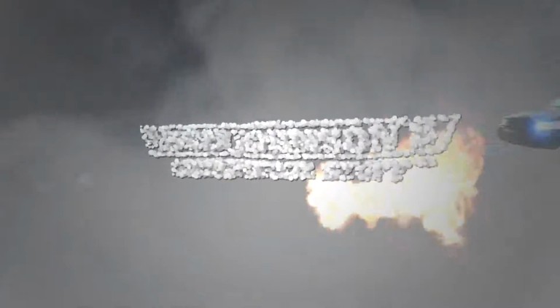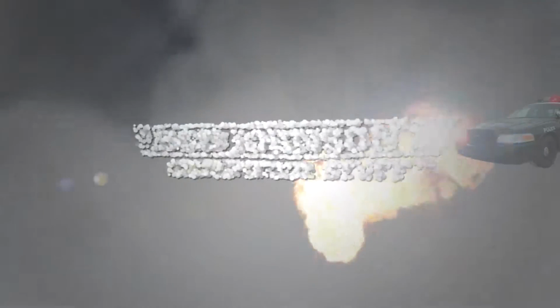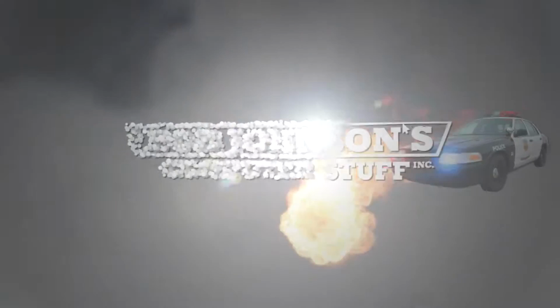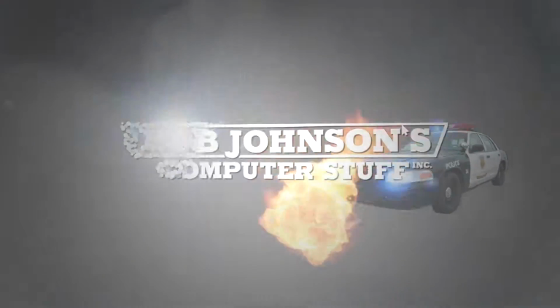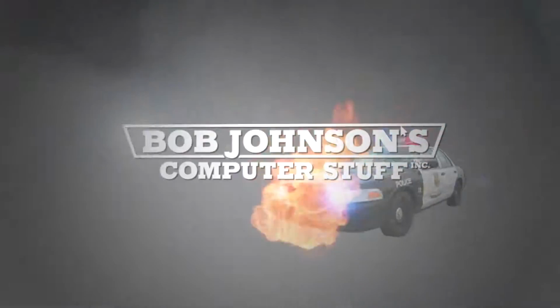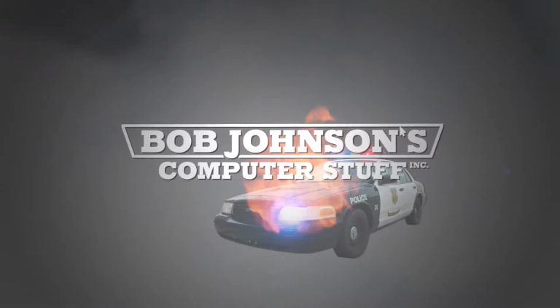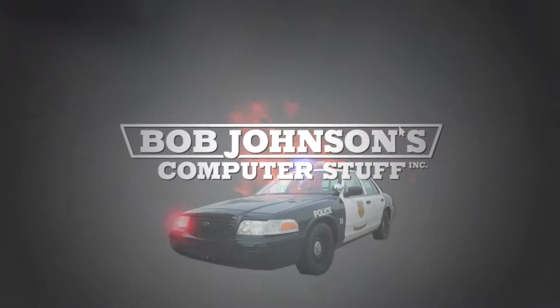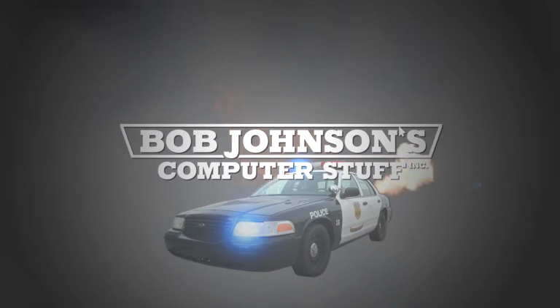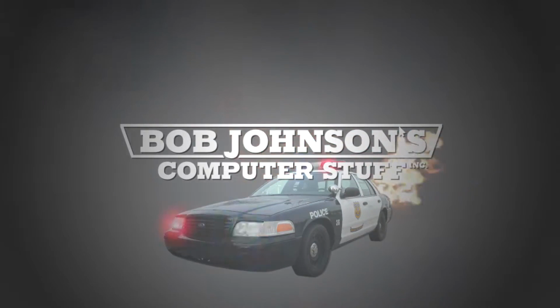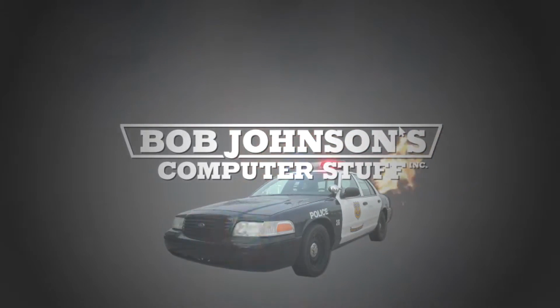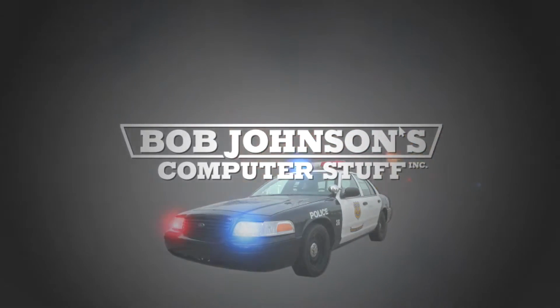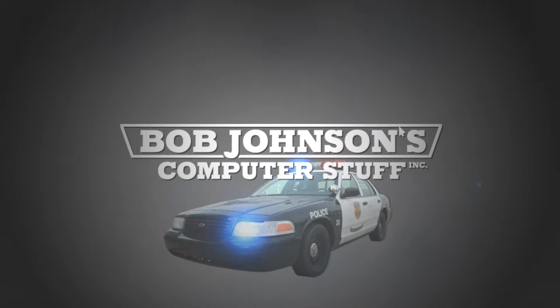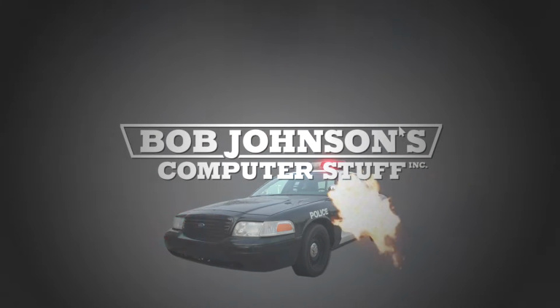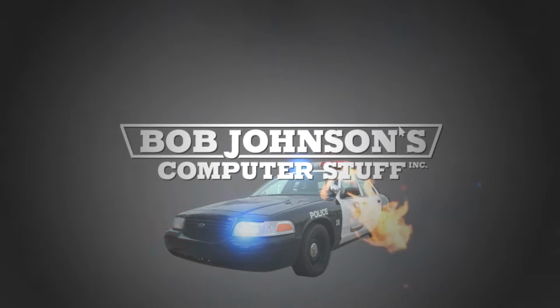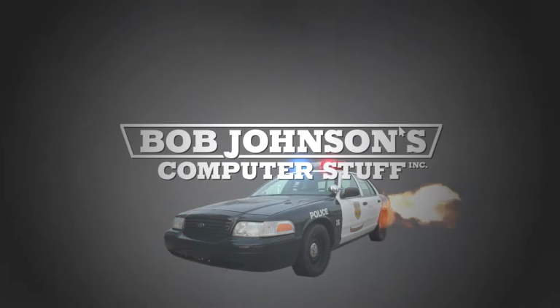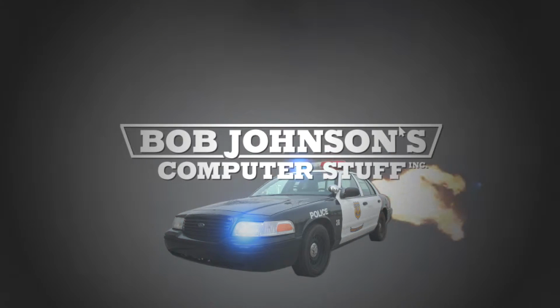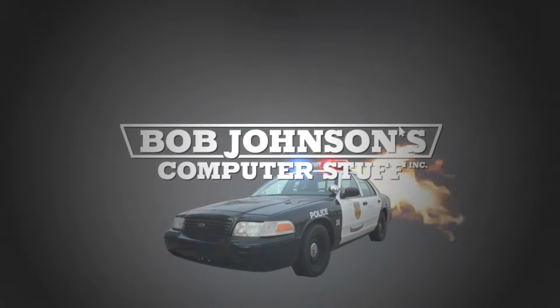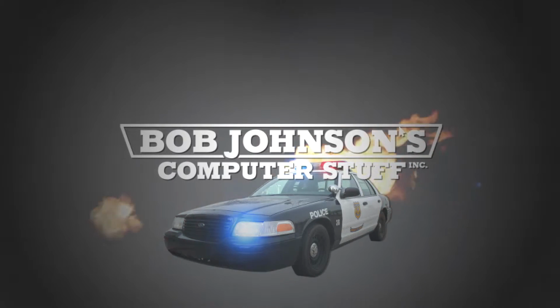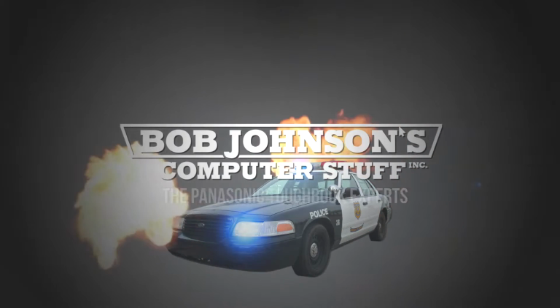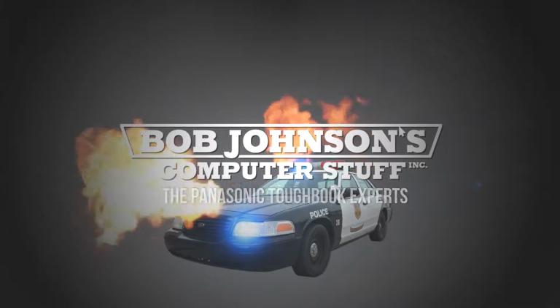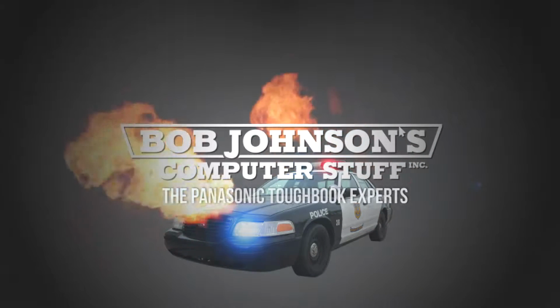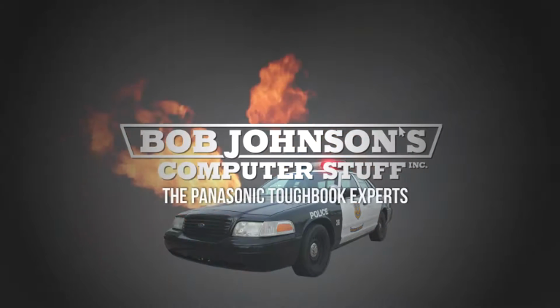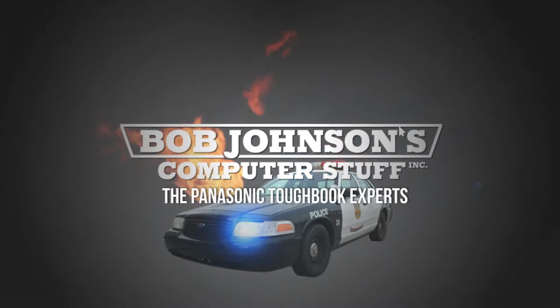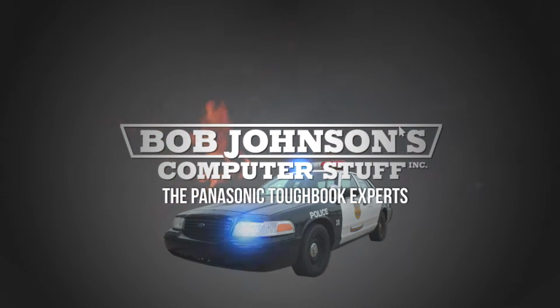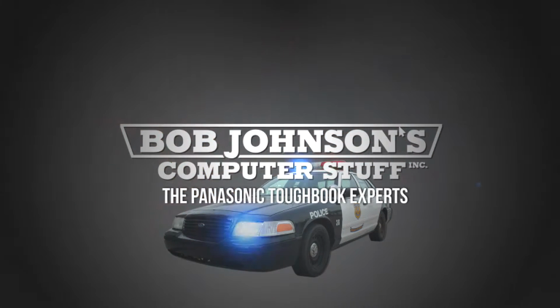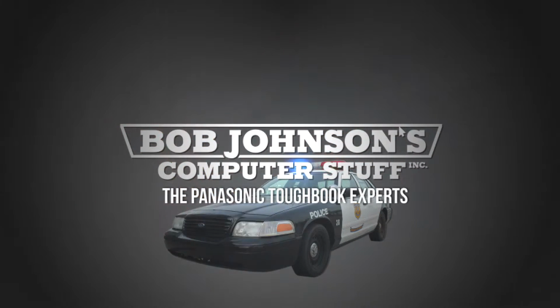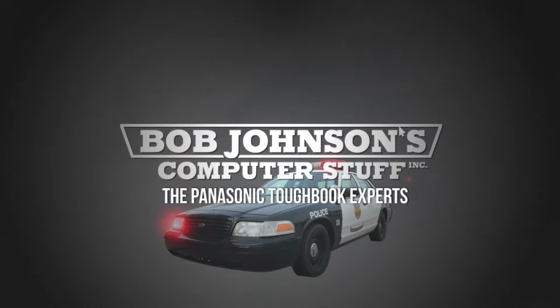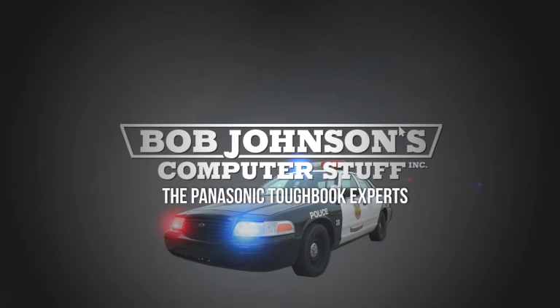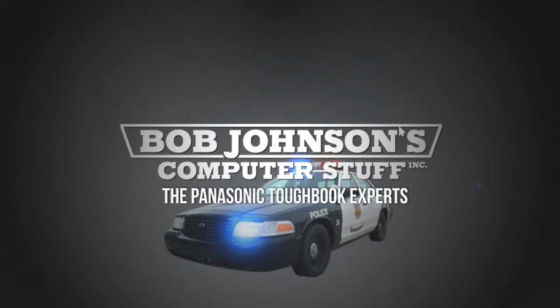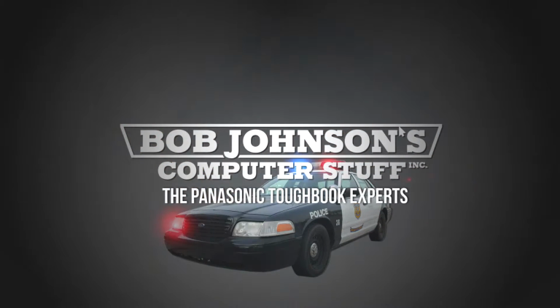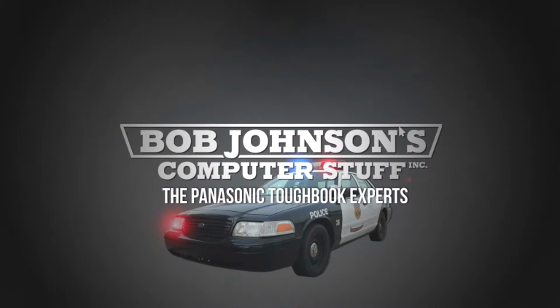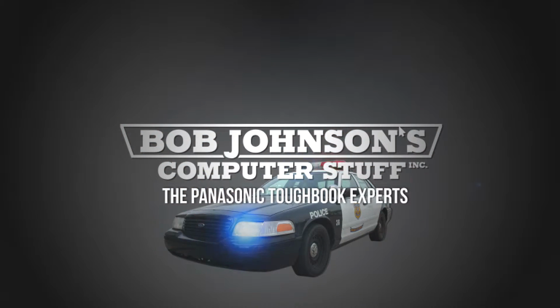Bob Johnson's Computer Stuff, Inc. The Panasonic Toughbook Experts.